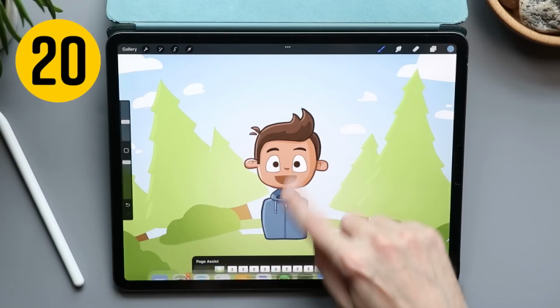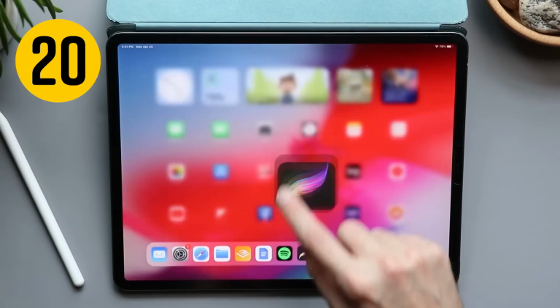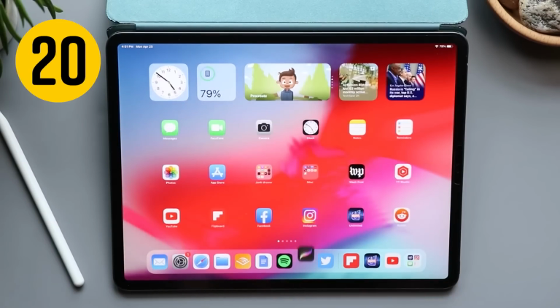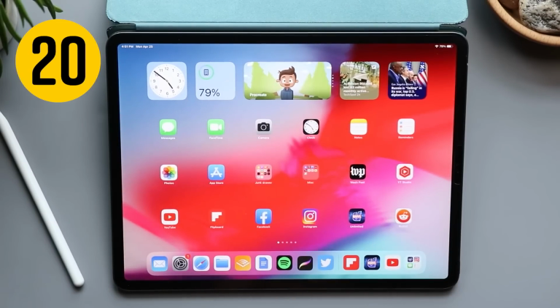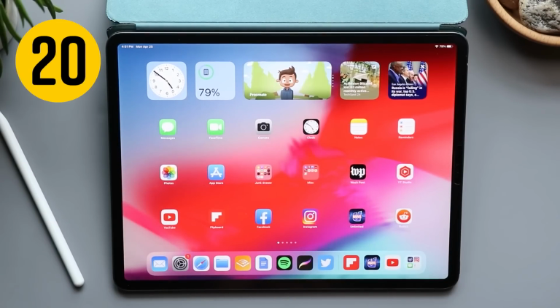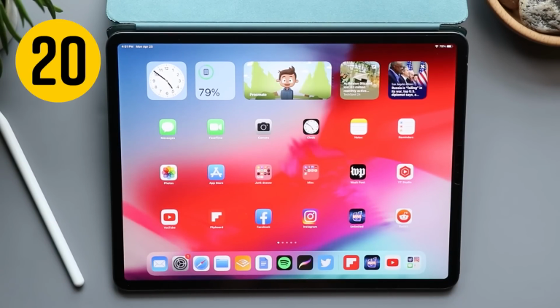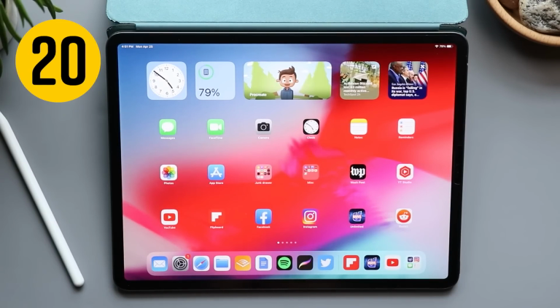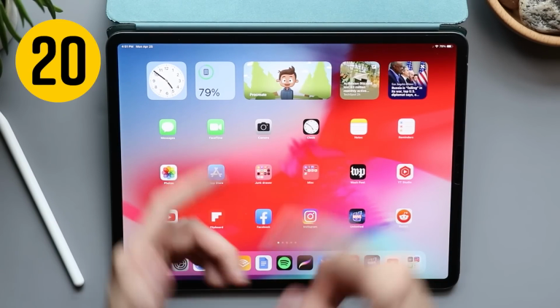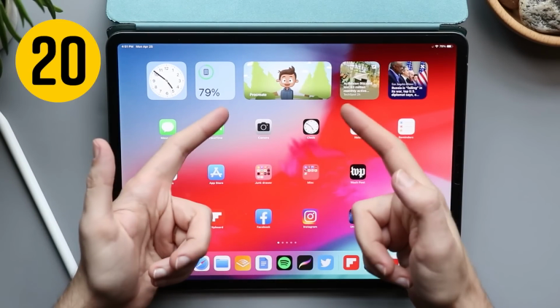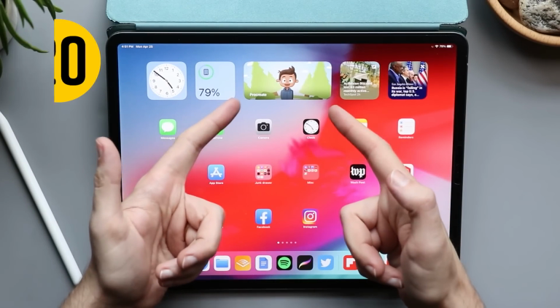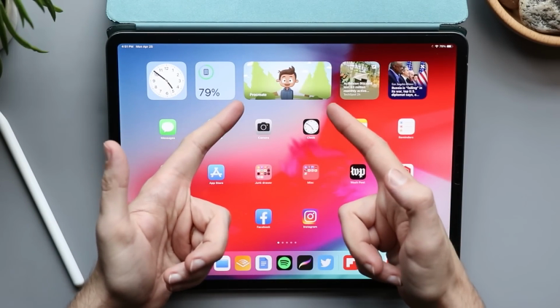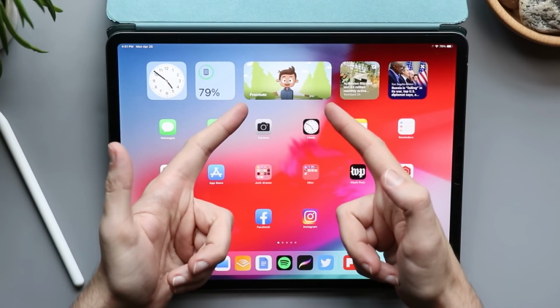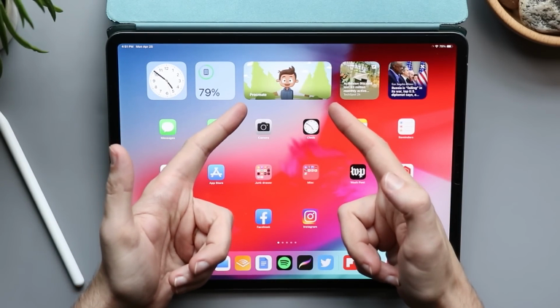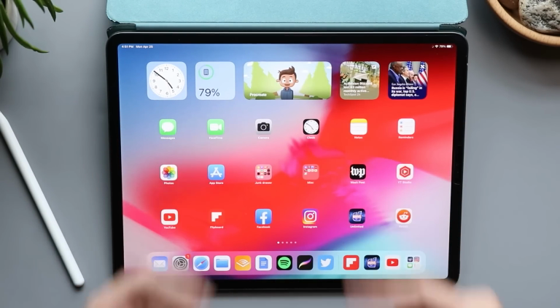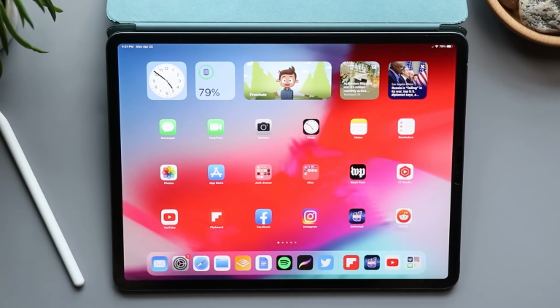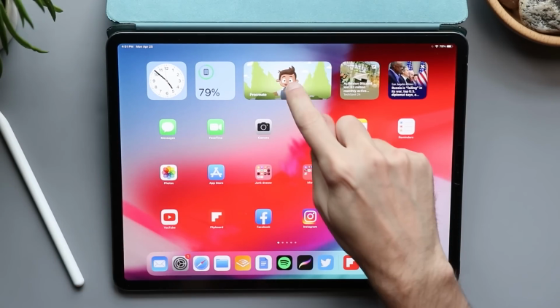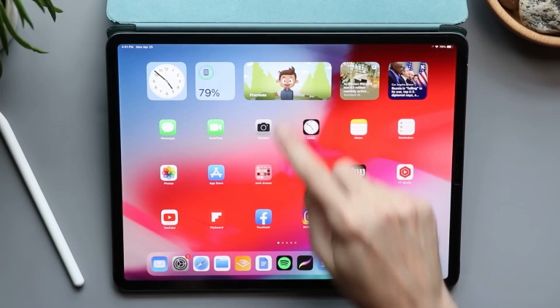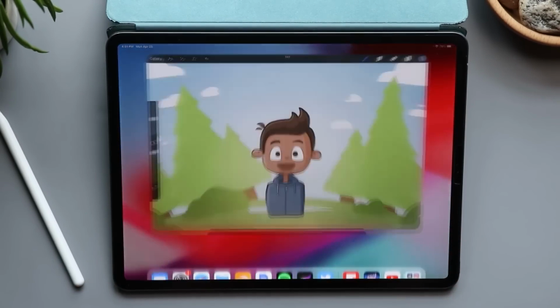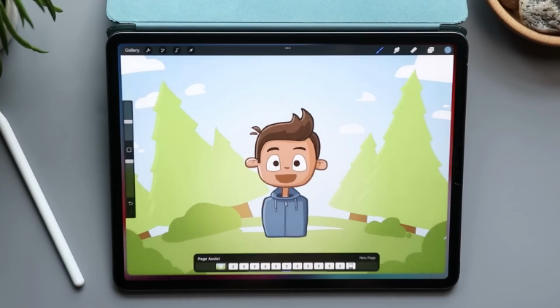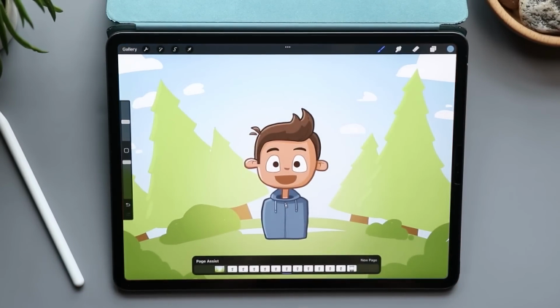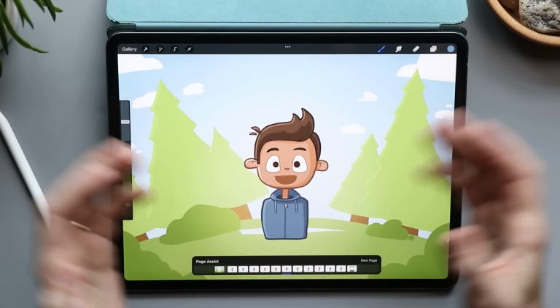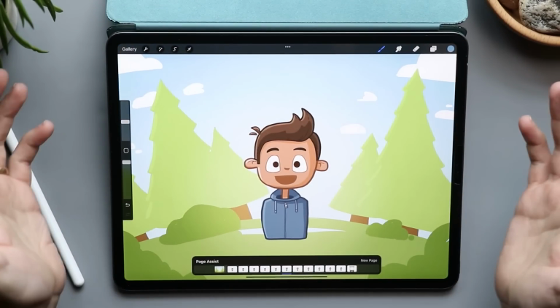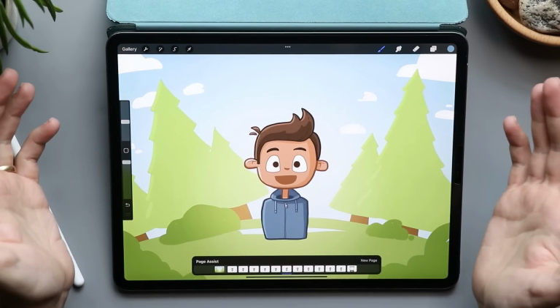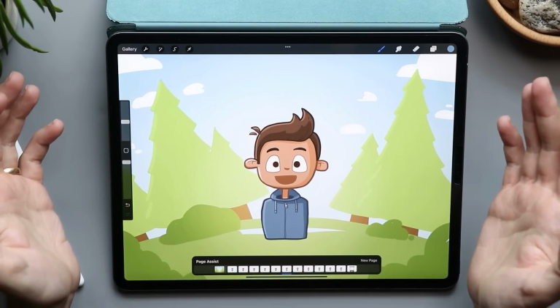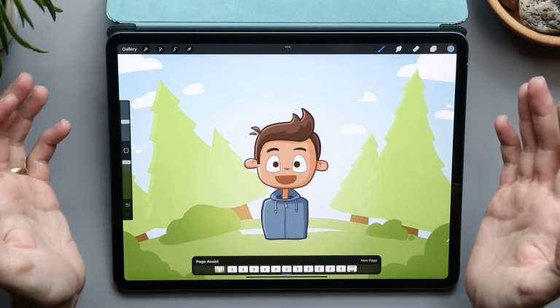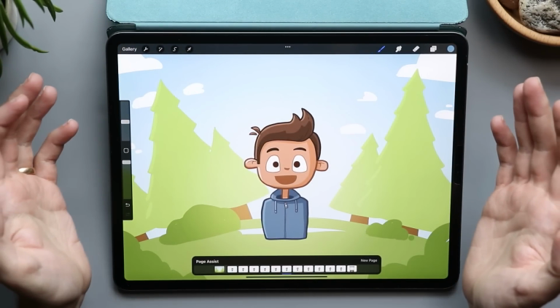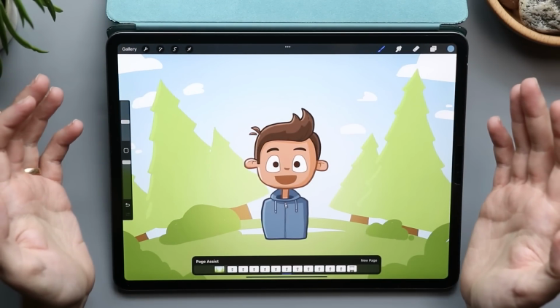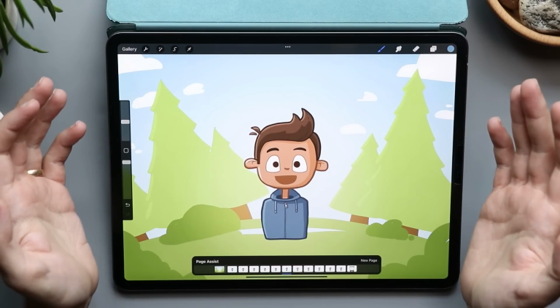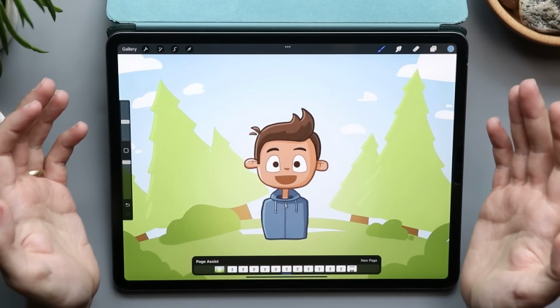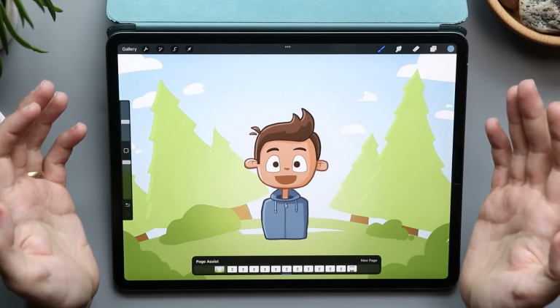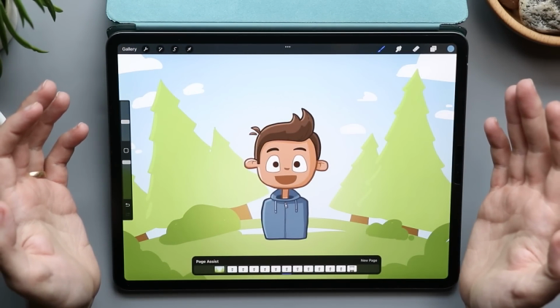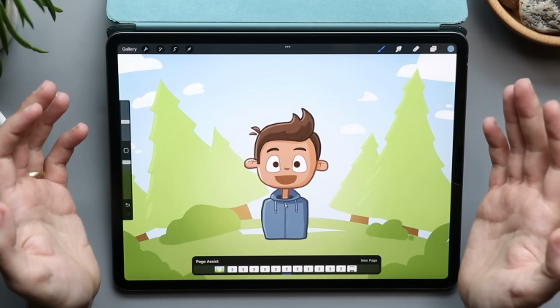Check out the home screen — there's a Procreate widget, and tapping on it takes you back to the drawing you were last working on.